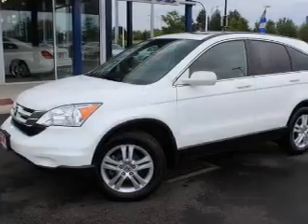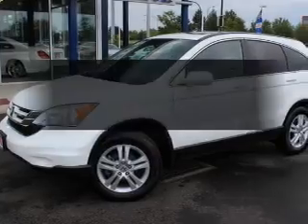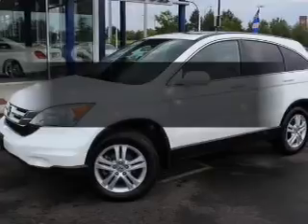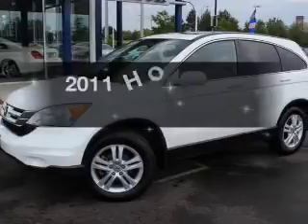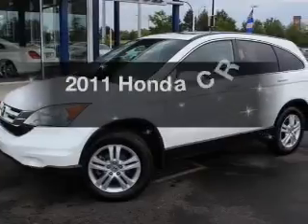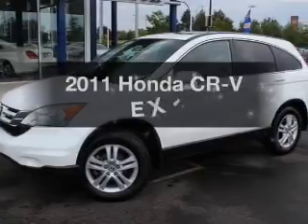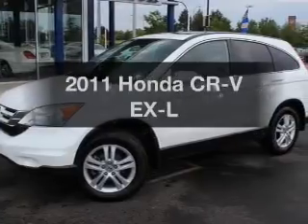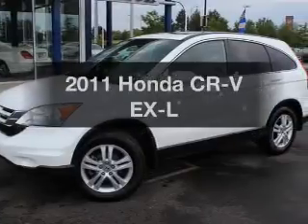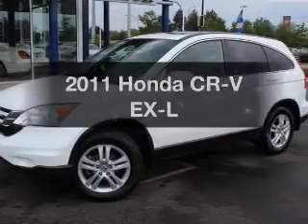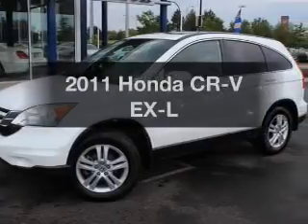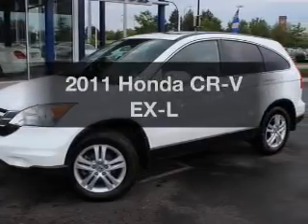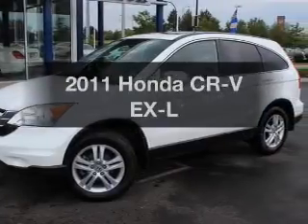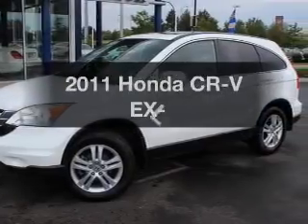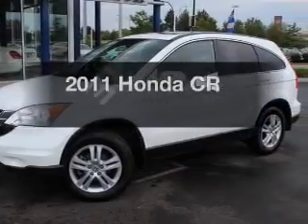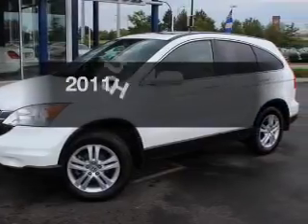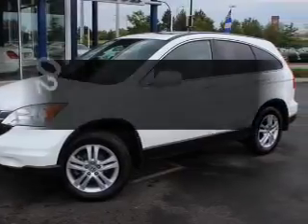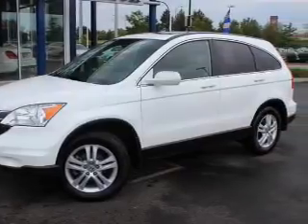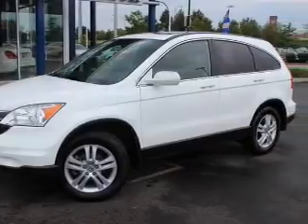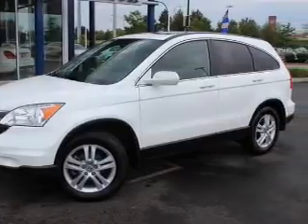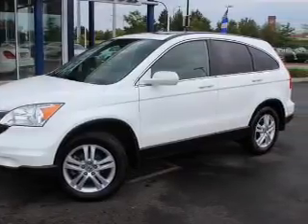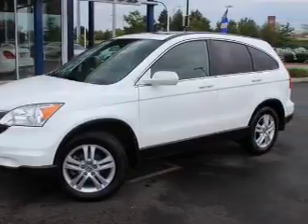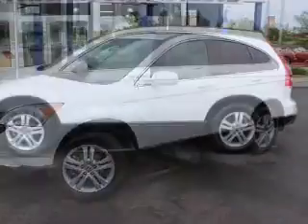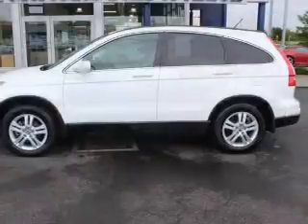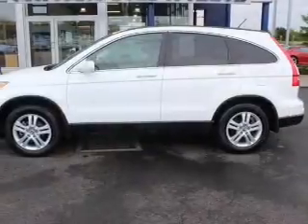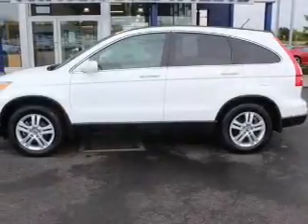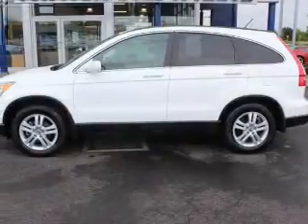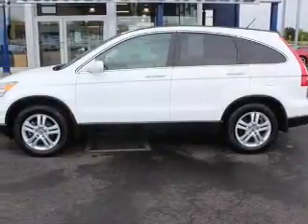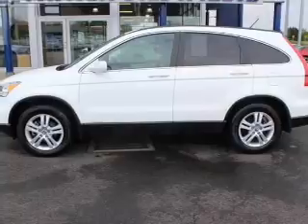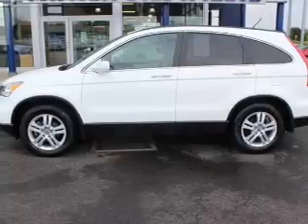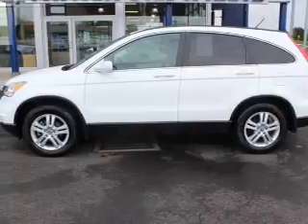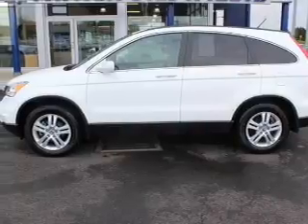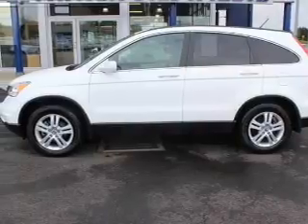Check out this 2011 Honda CR-V. If you're looking for an automobile with great attributes, look no further.